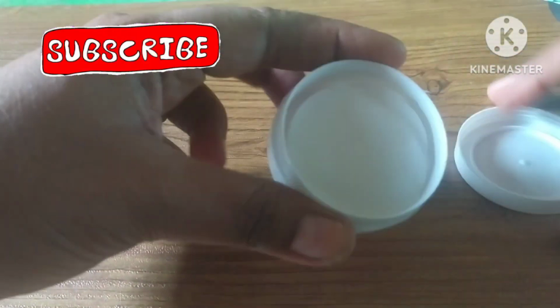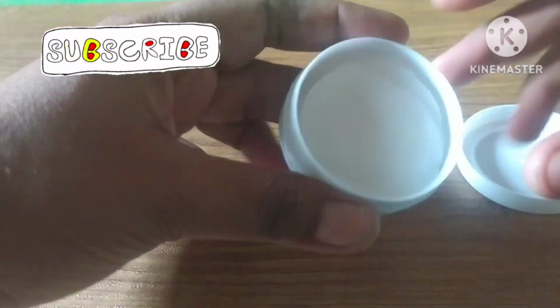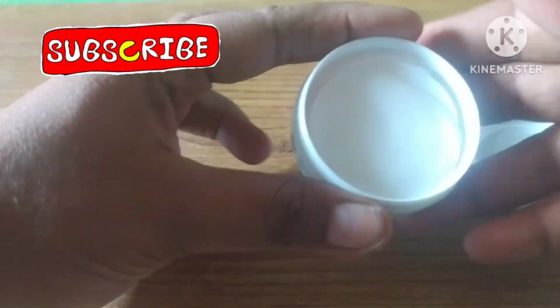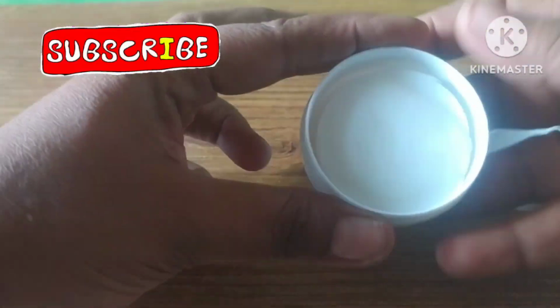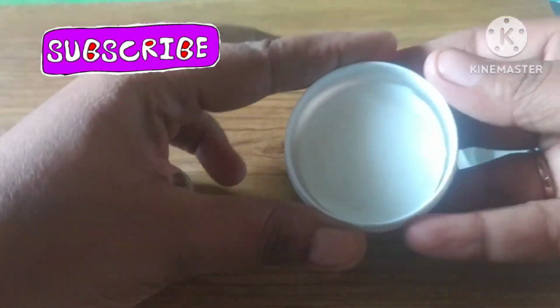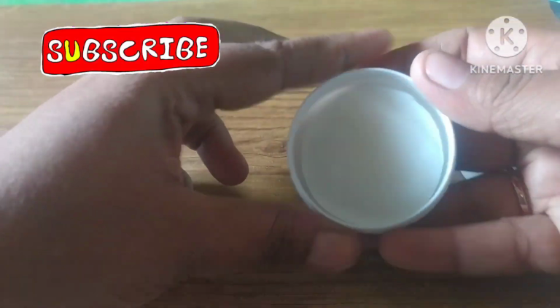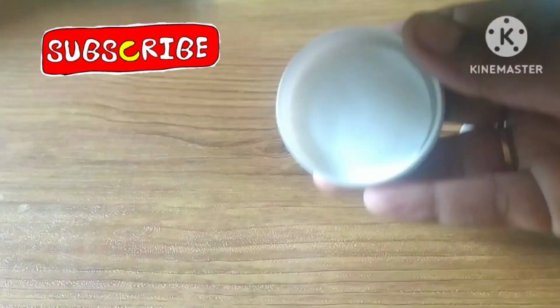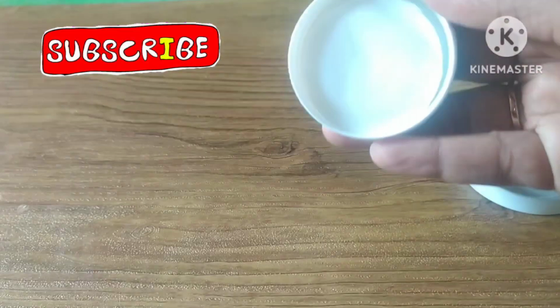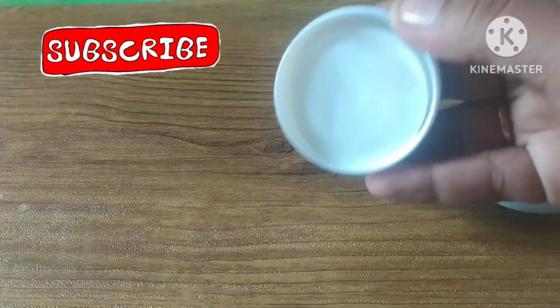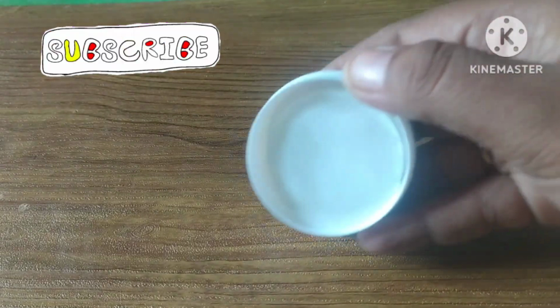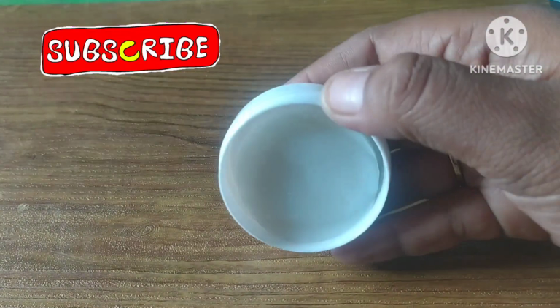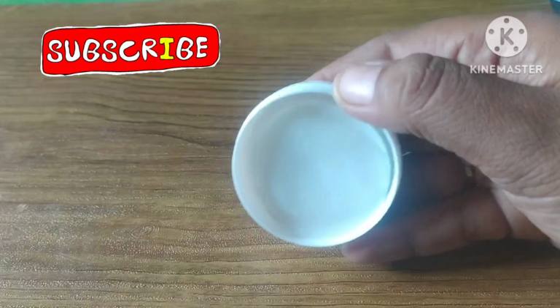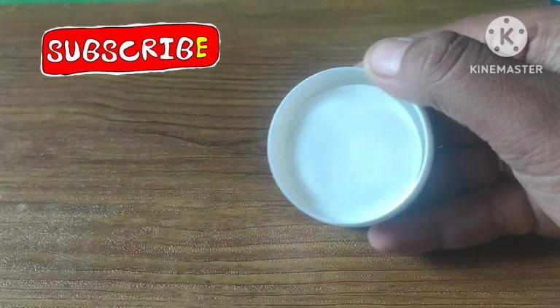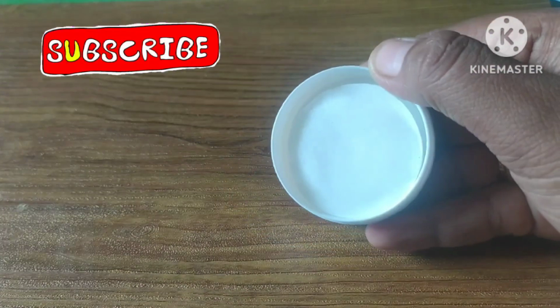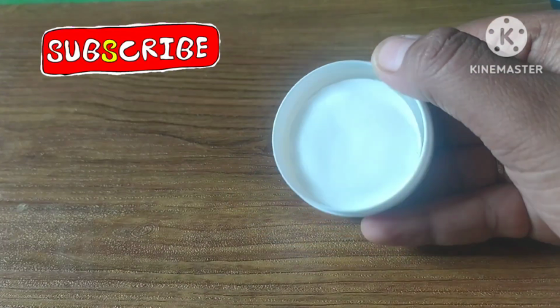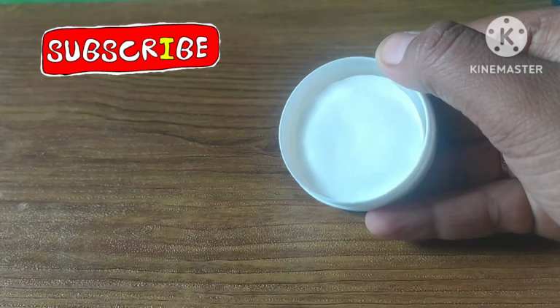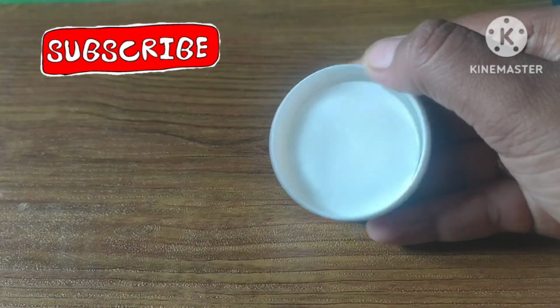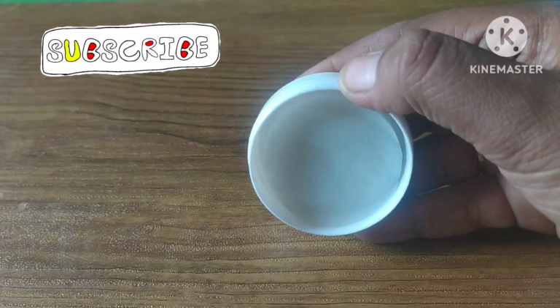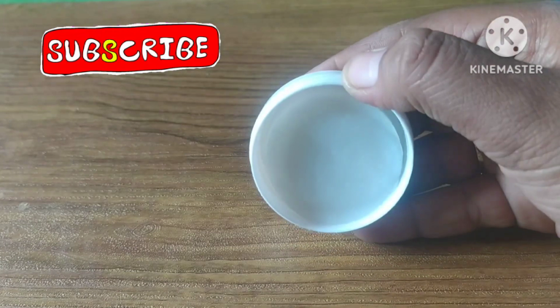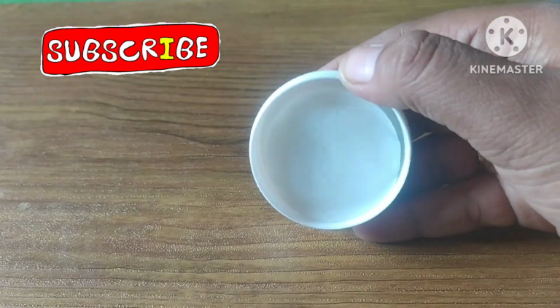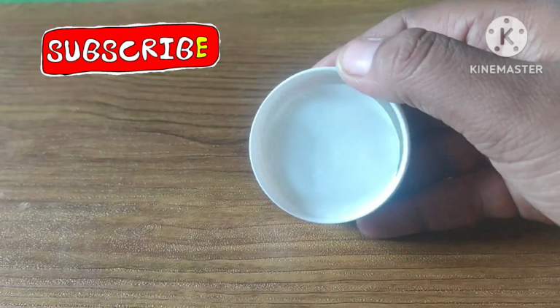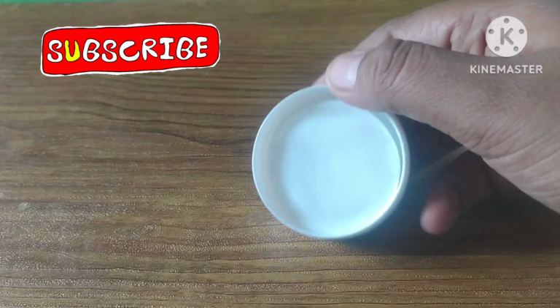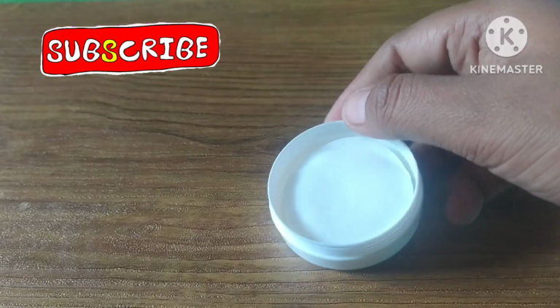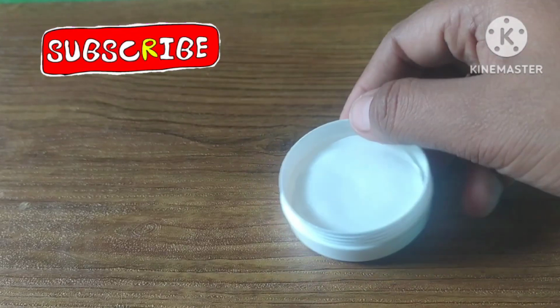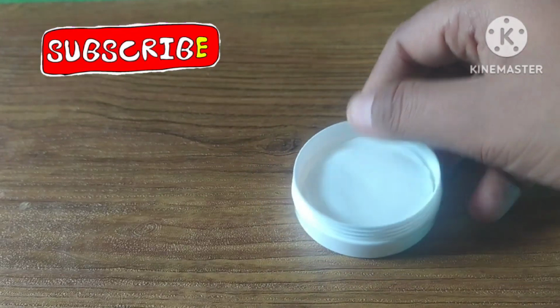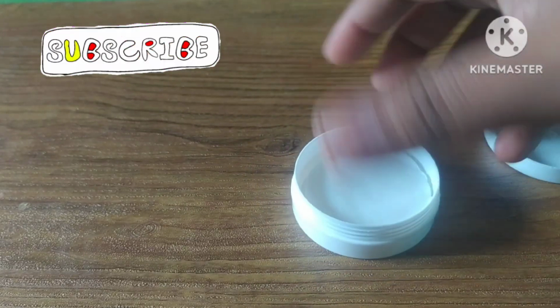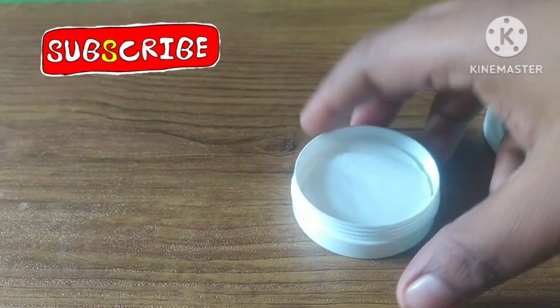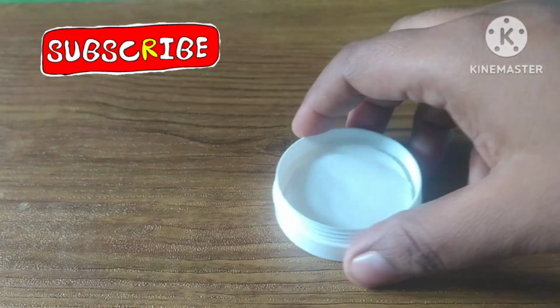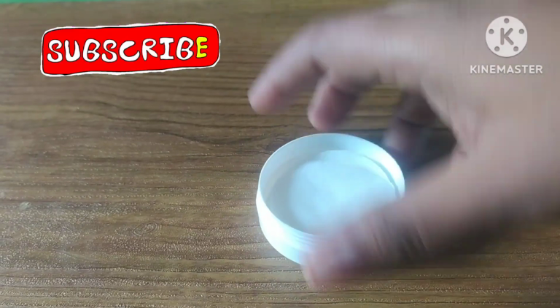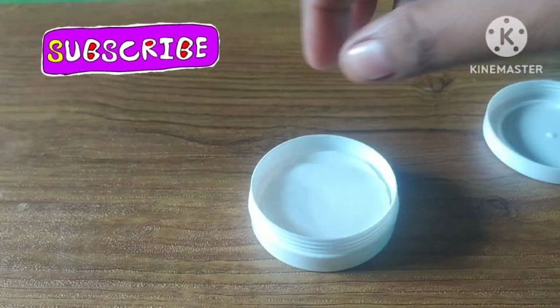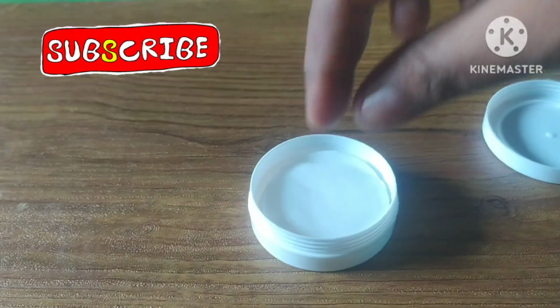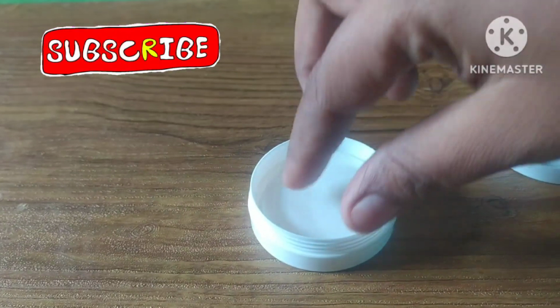On the back, there are a lot of manufacturing details — Manufacturer Date, Expiry Date, and MRP.